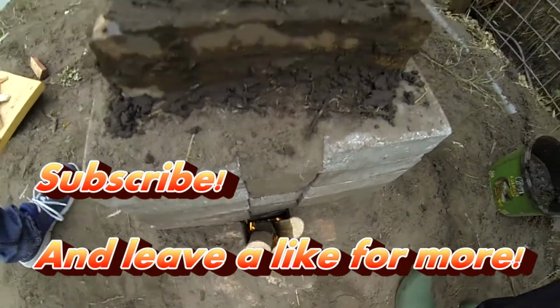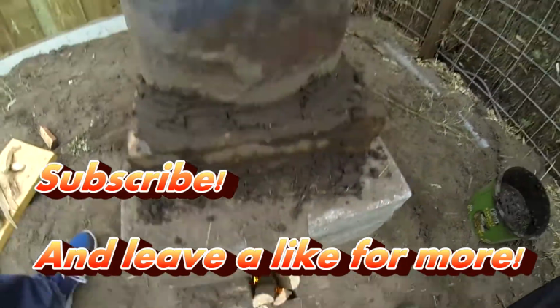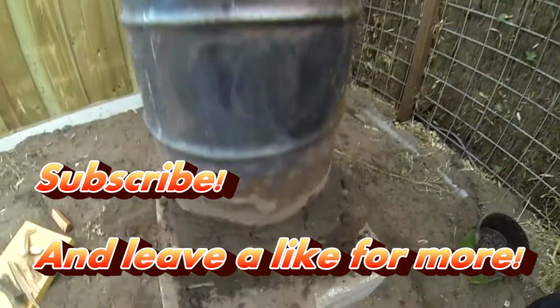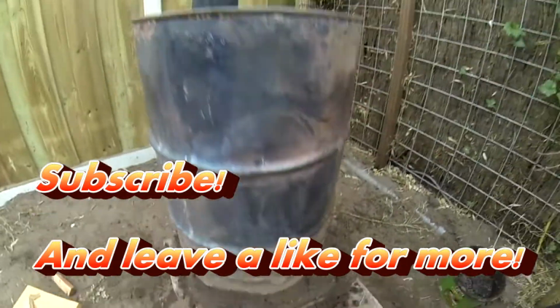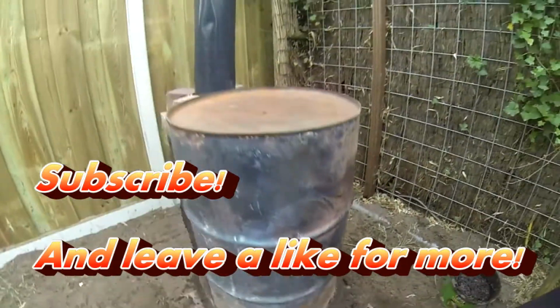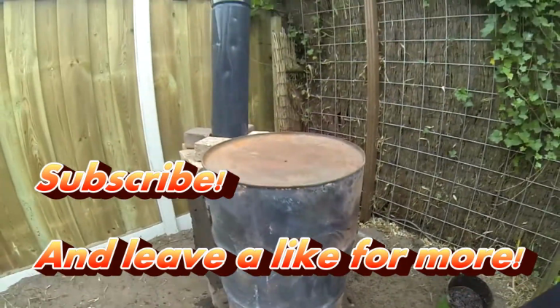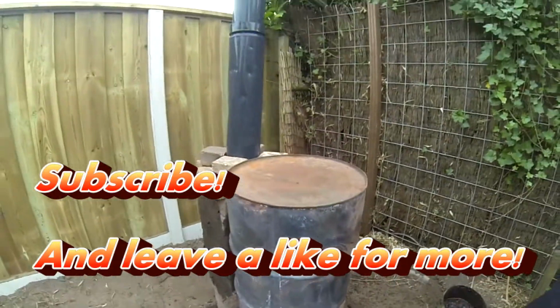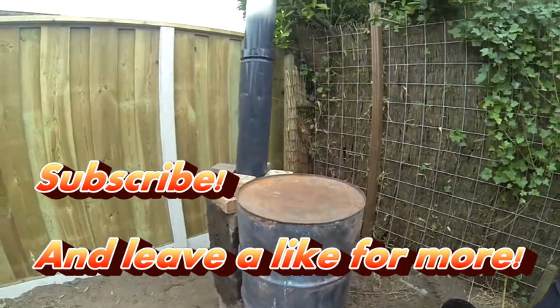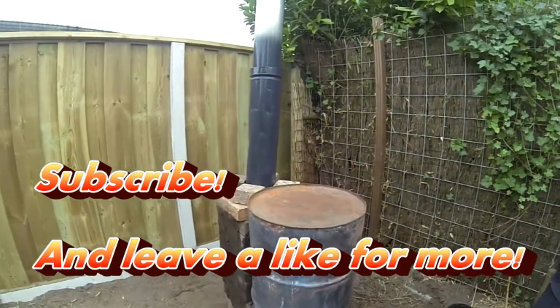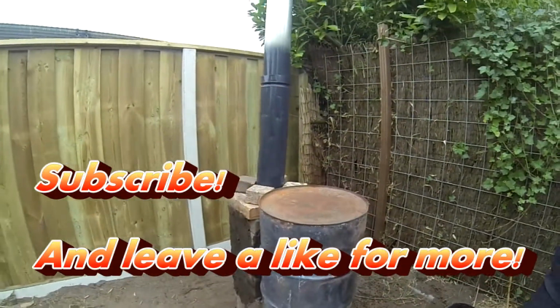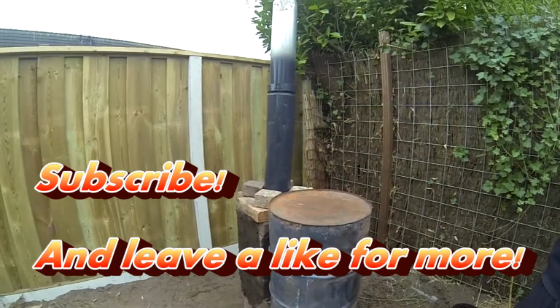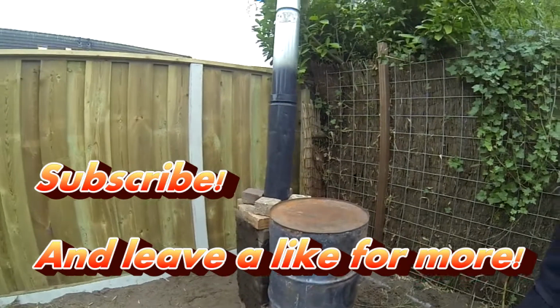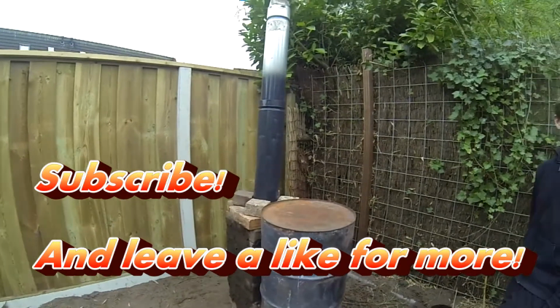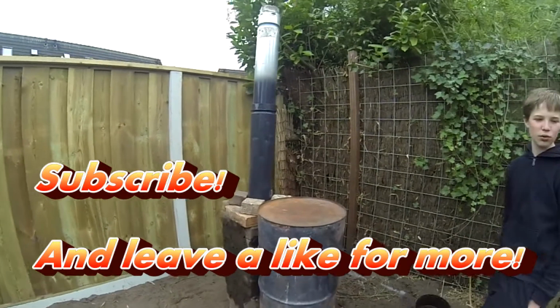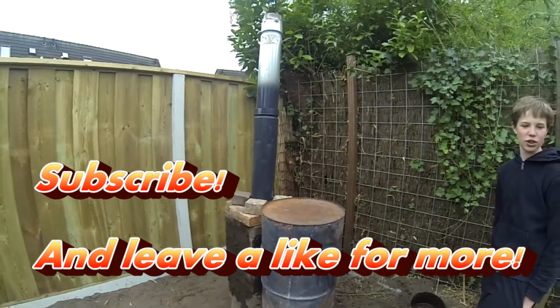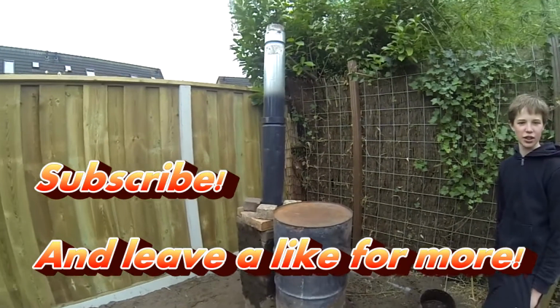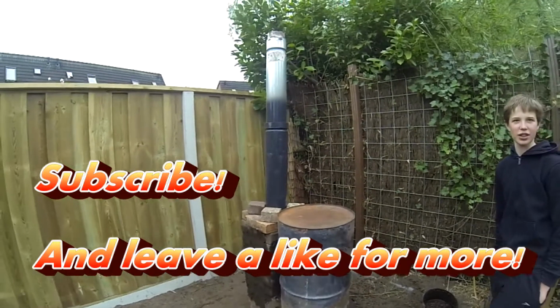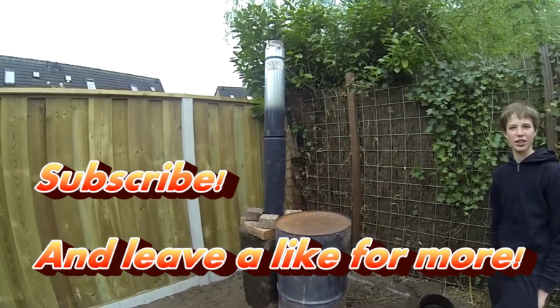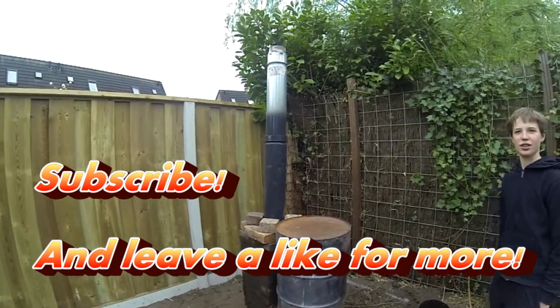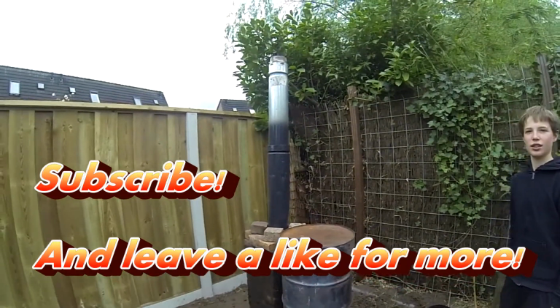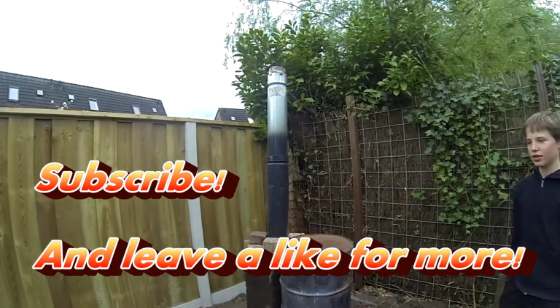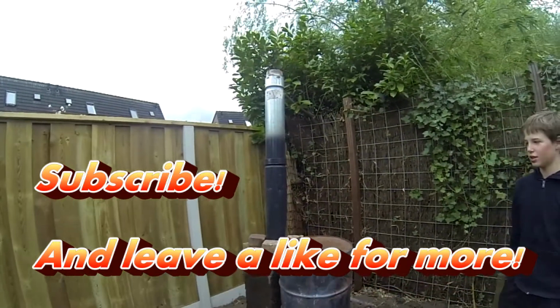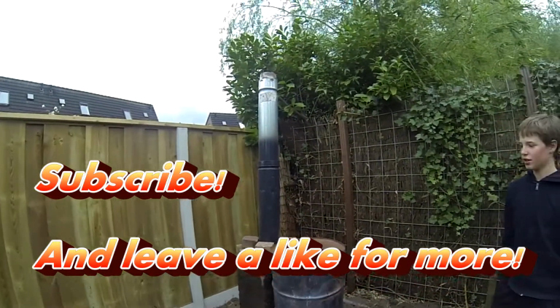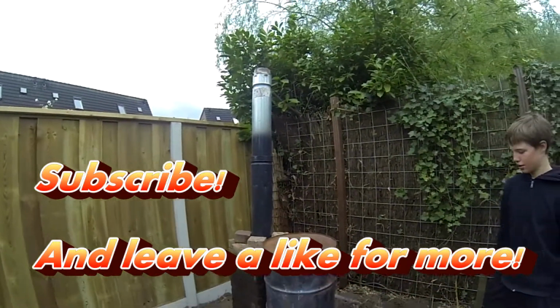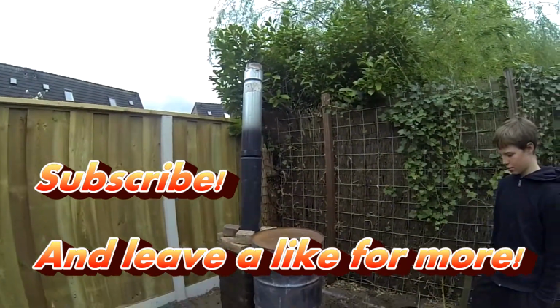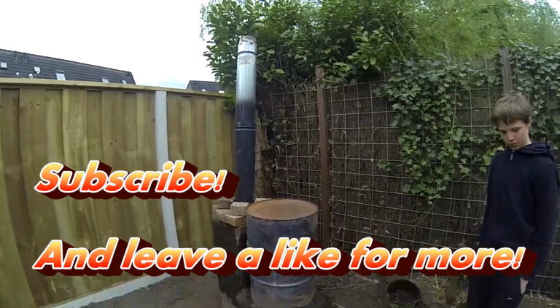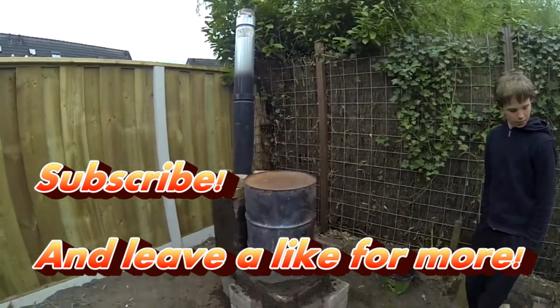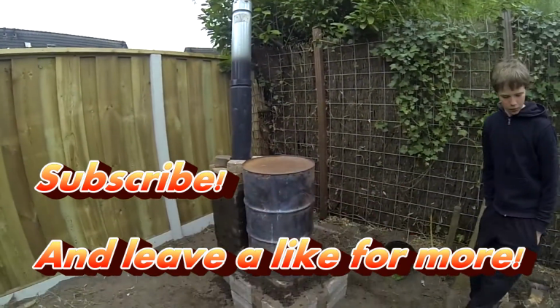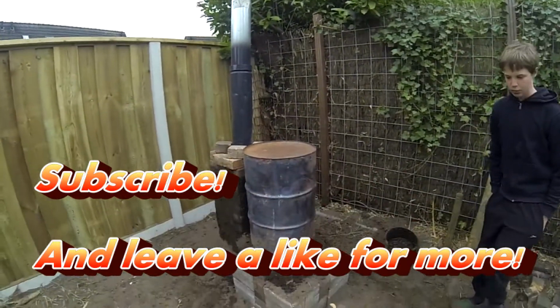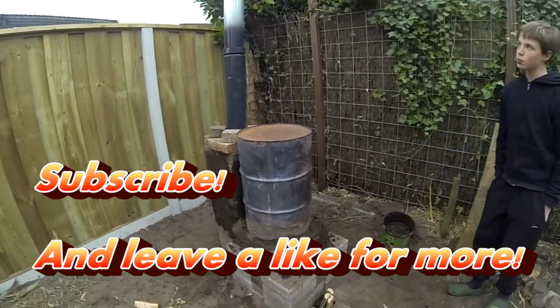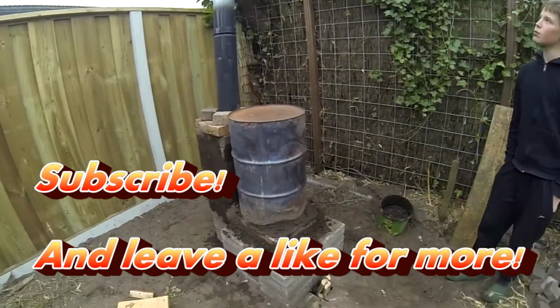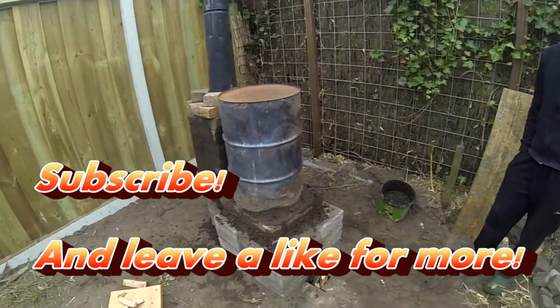Thanks for watching, that was it. Hope you enjoyed it. Please like, subscribe, share, and I'll see you in the next video.